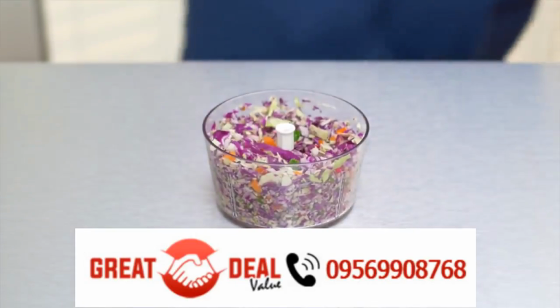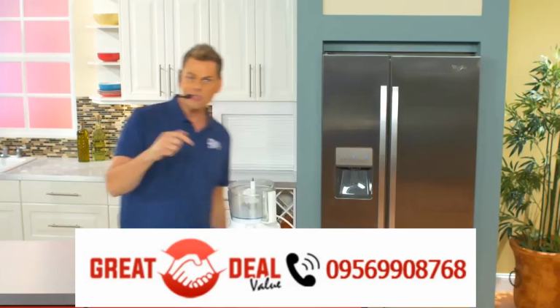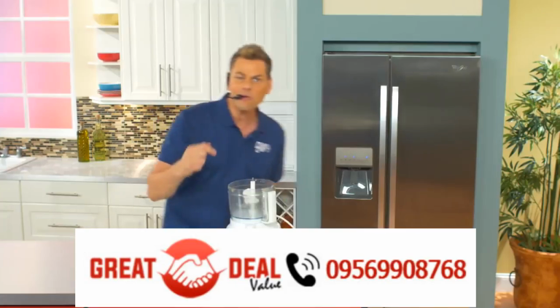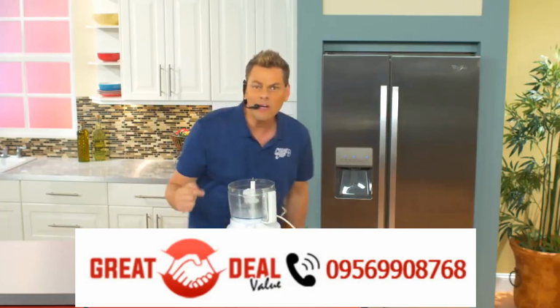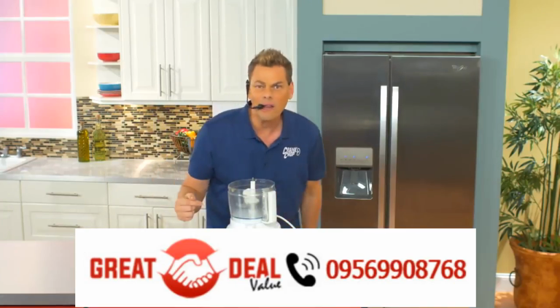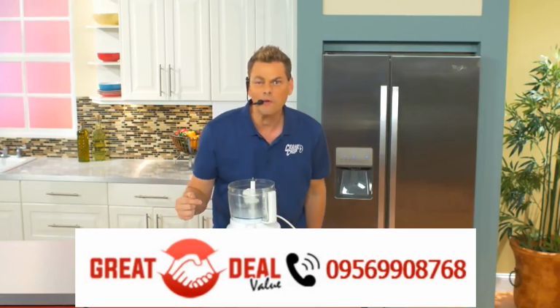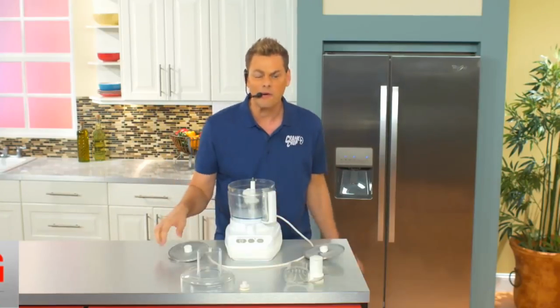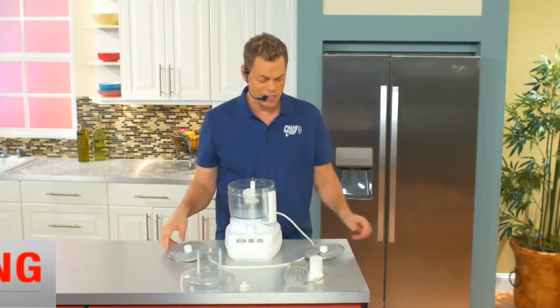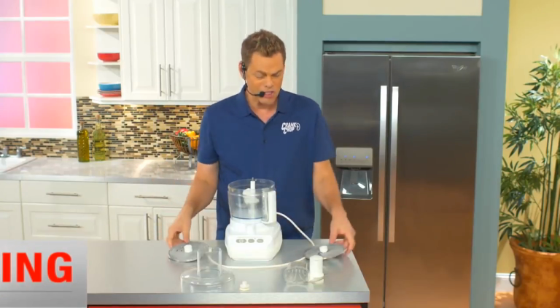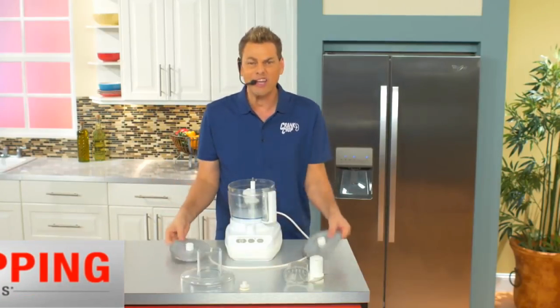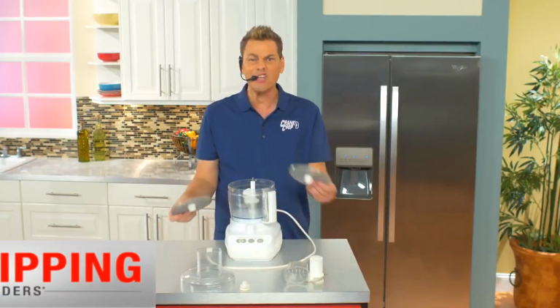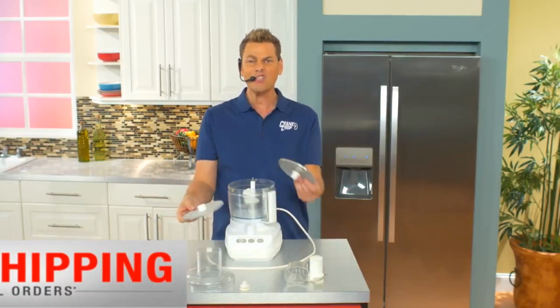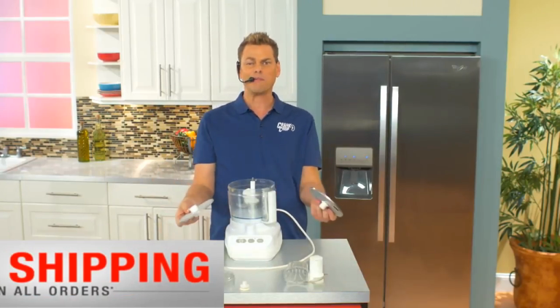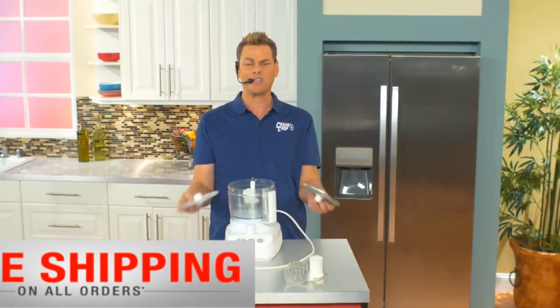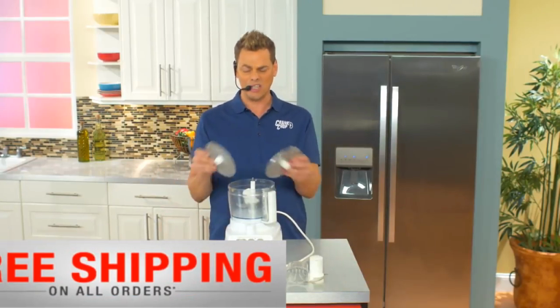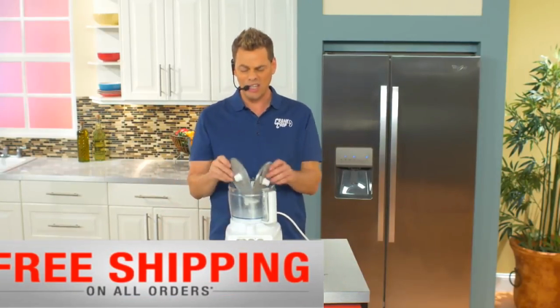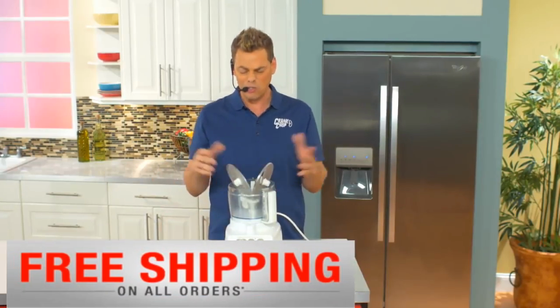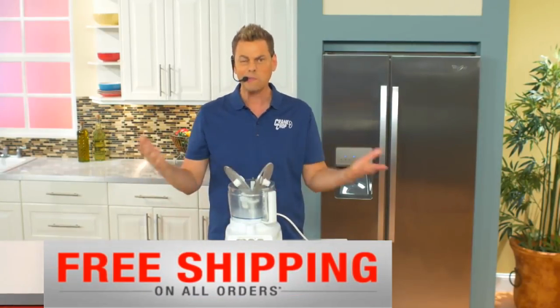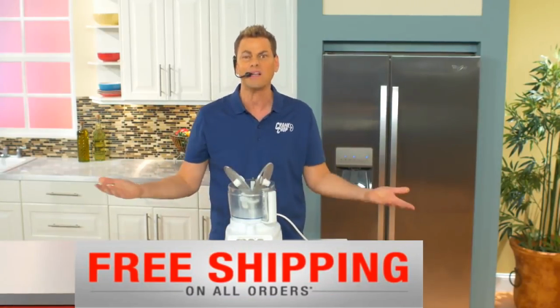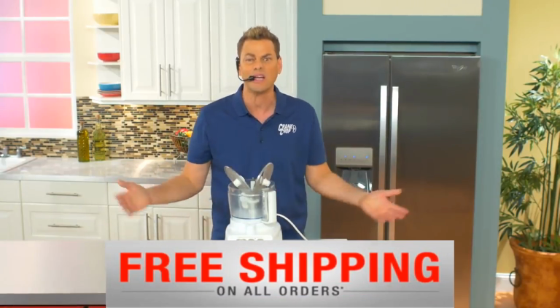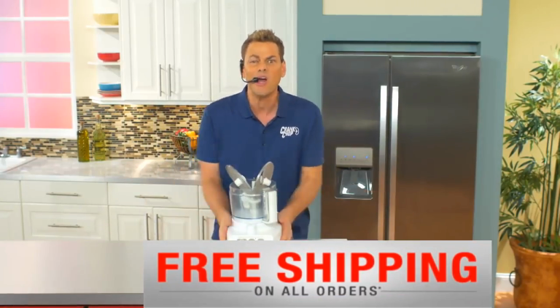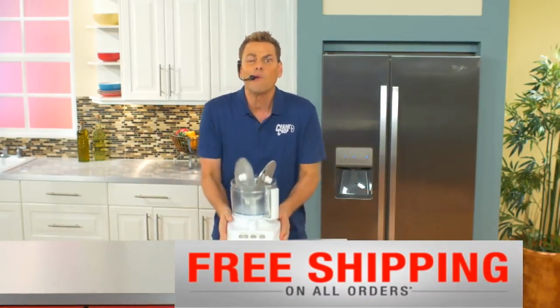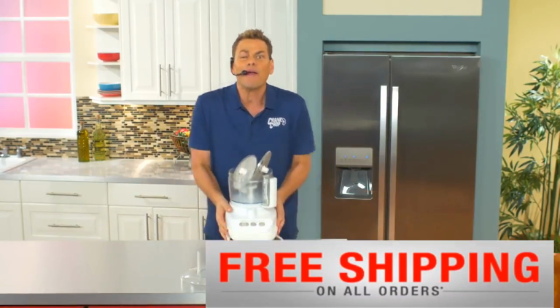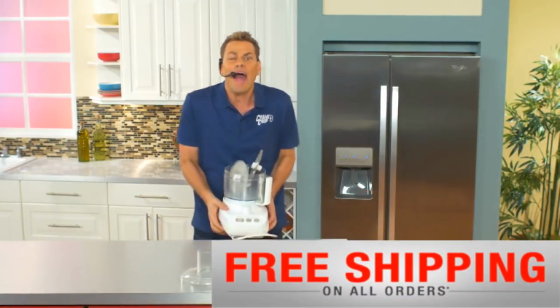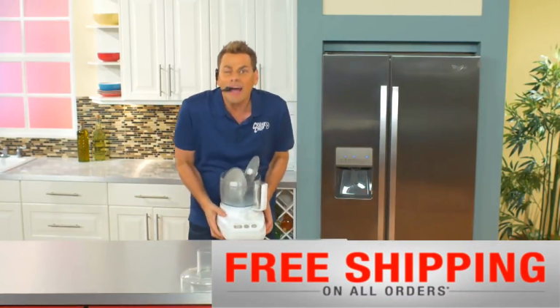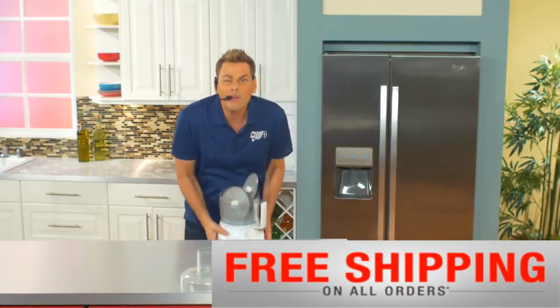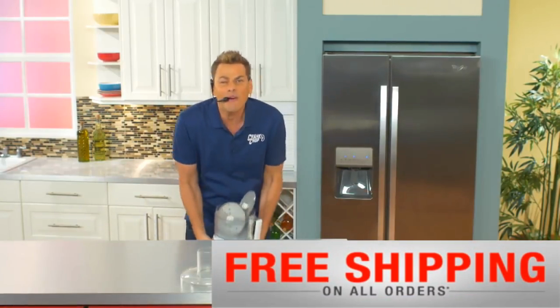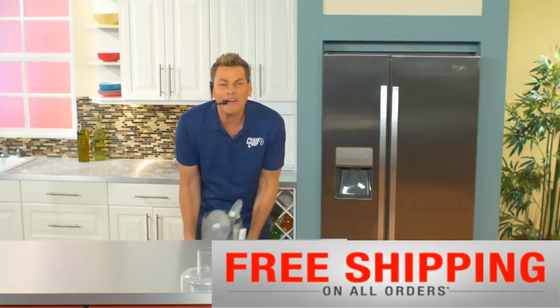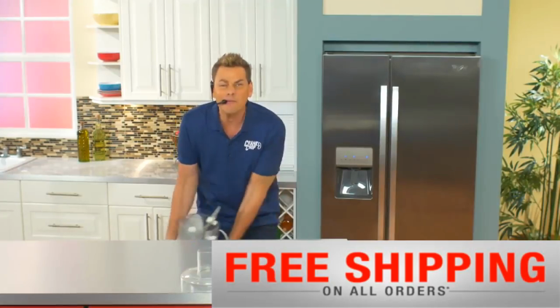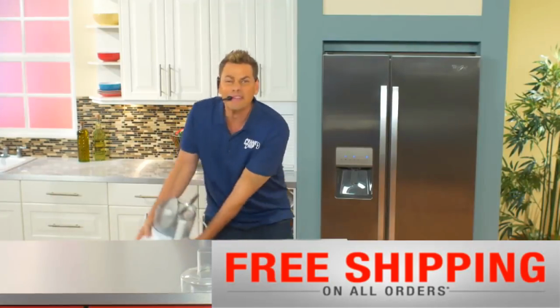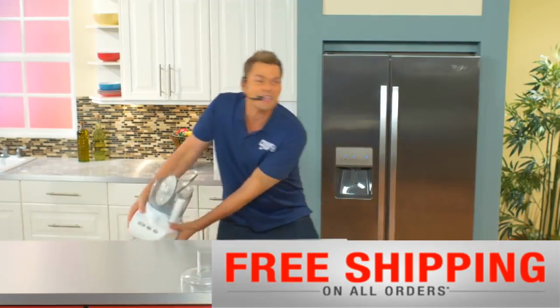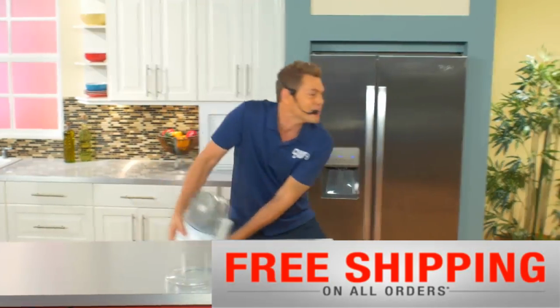This $200 food processor is like a jigsaw puzzle — it's too bulky. Where the heck are you ever going to put this thing?